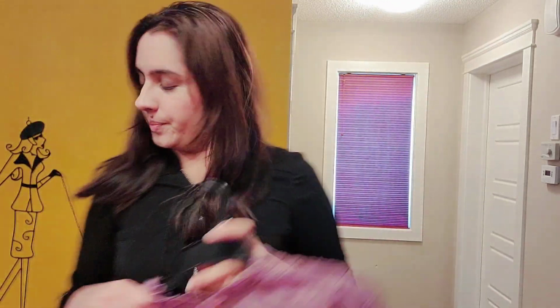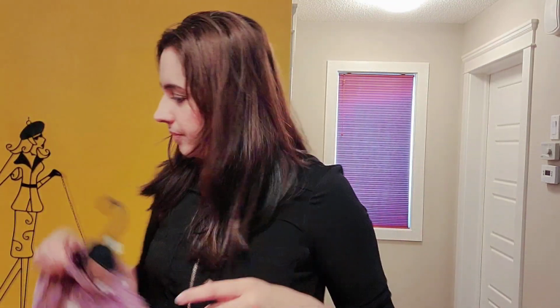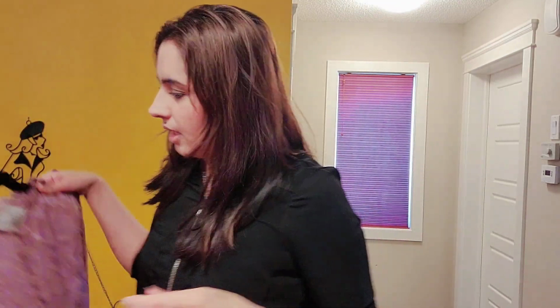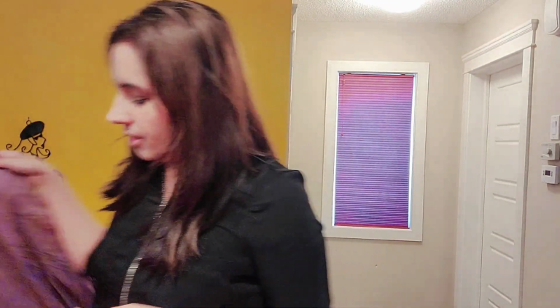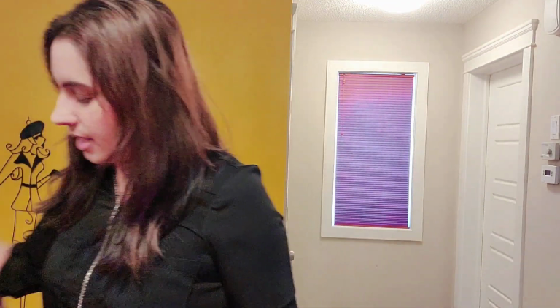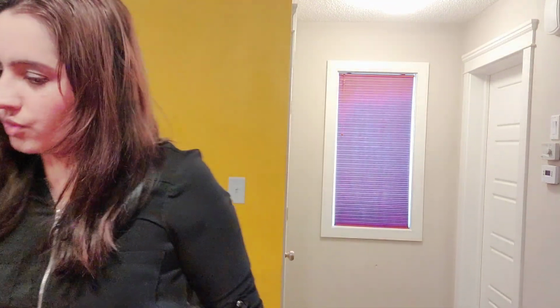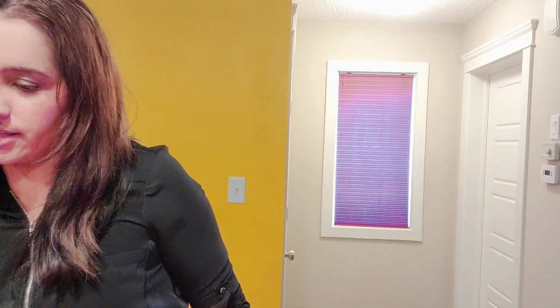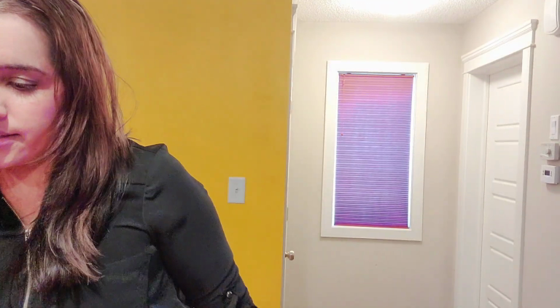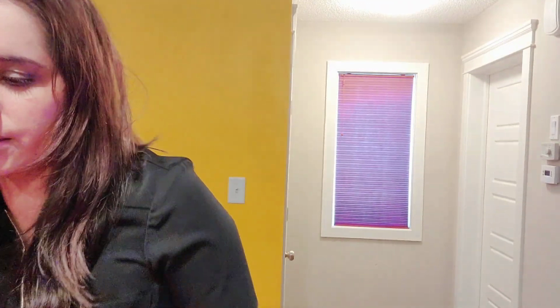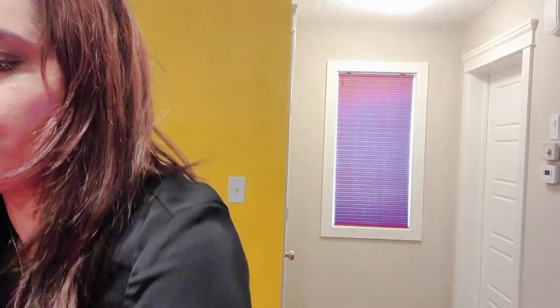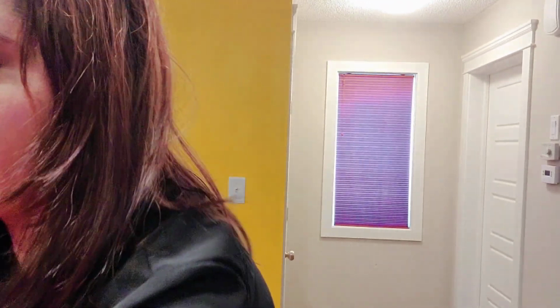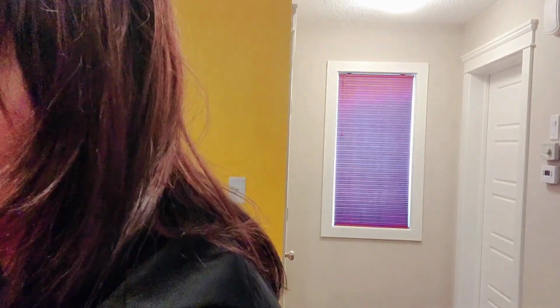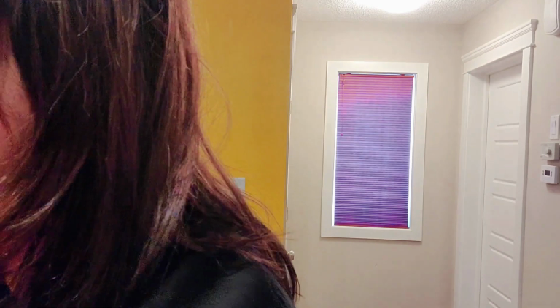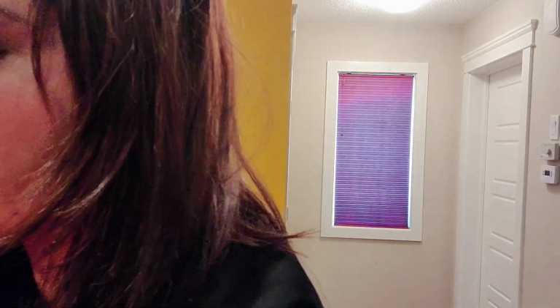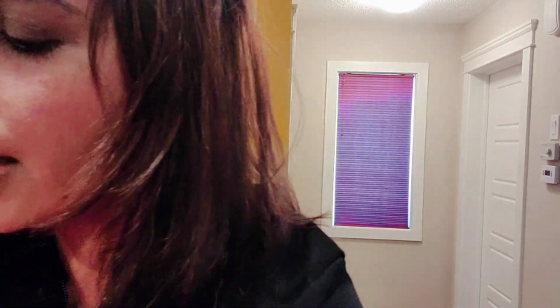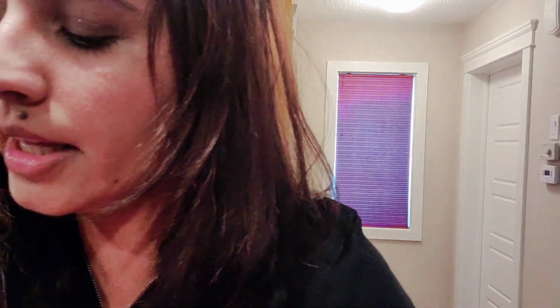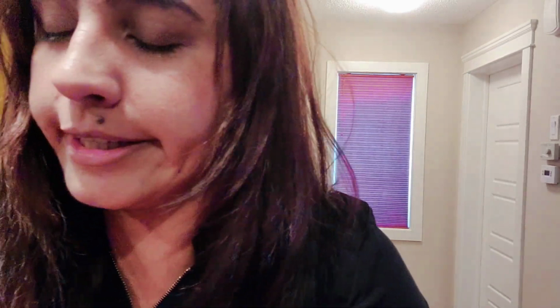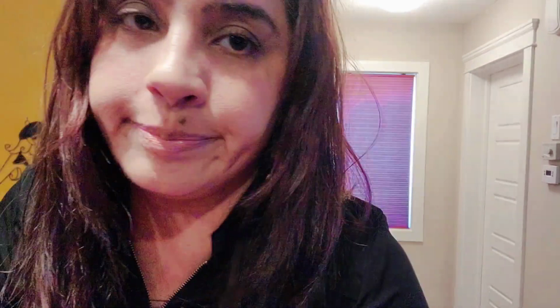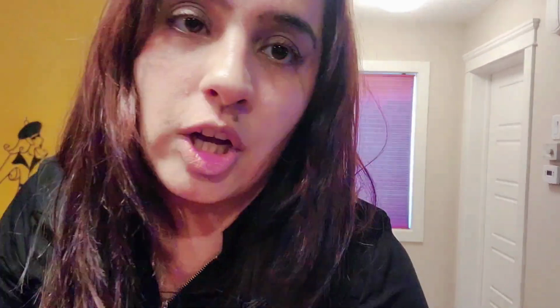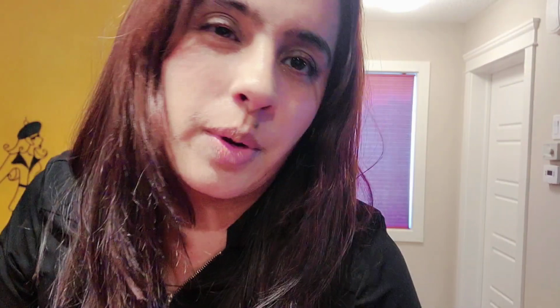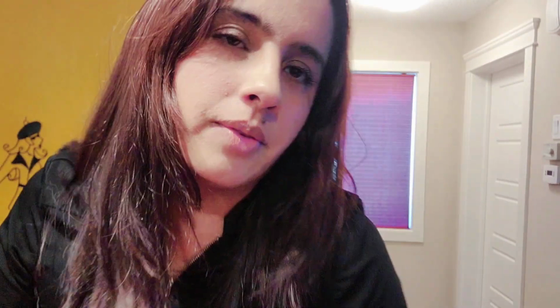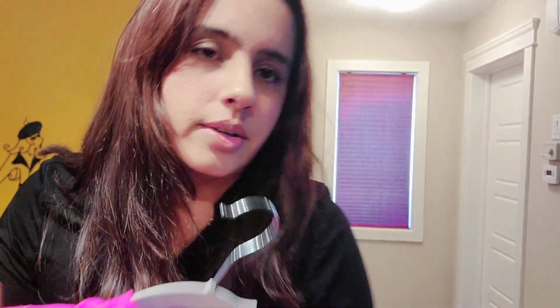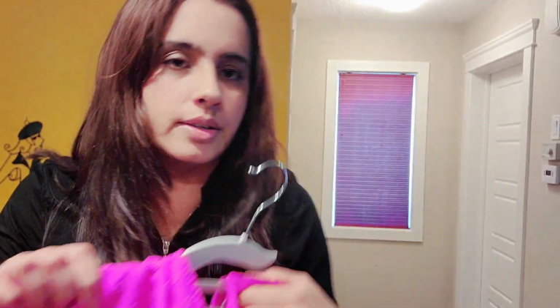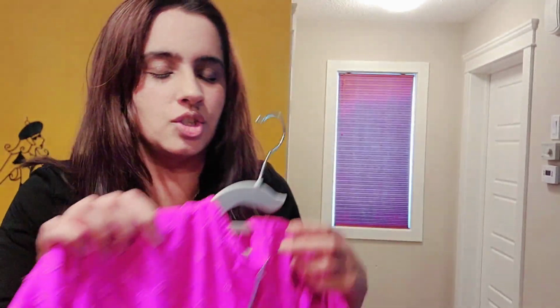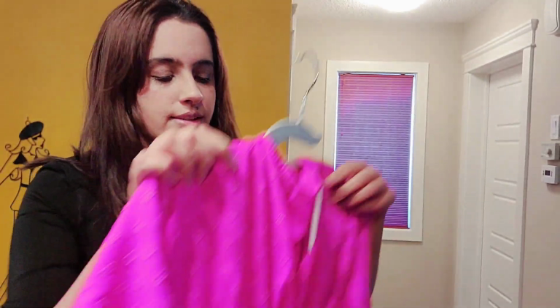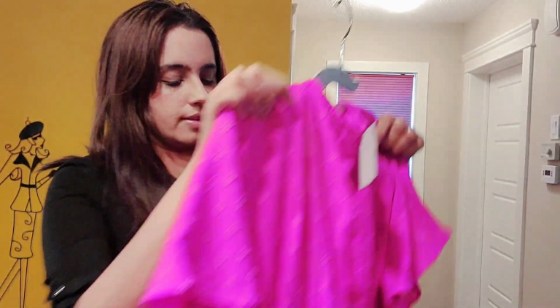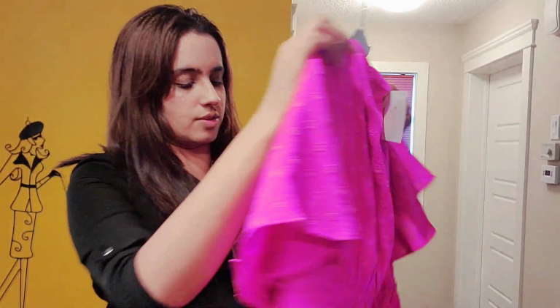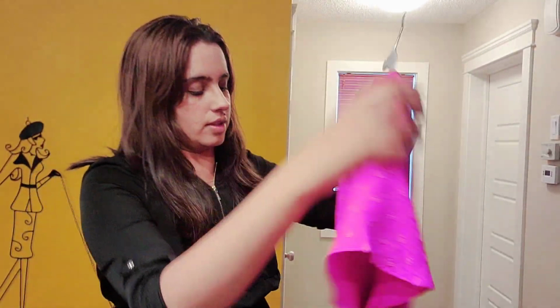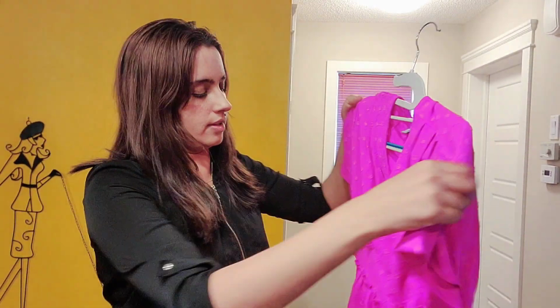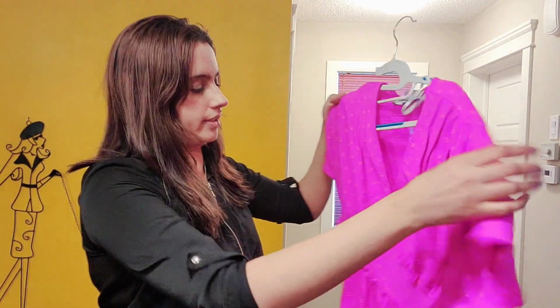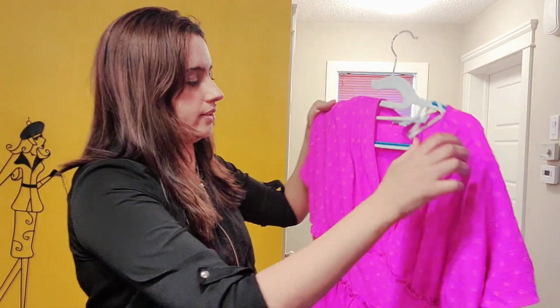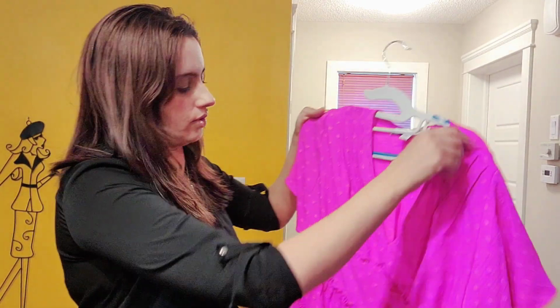The last one is this pink shirt. I'll probably wear jeans under this one.